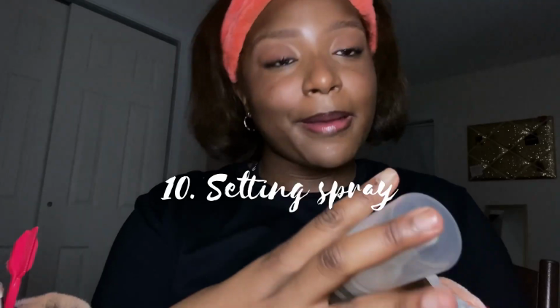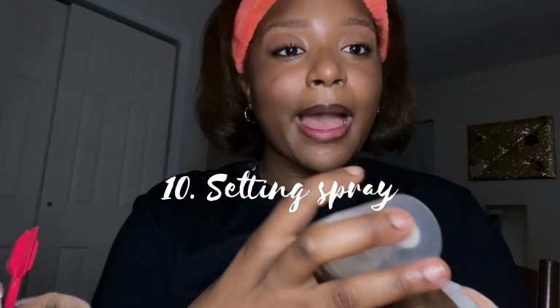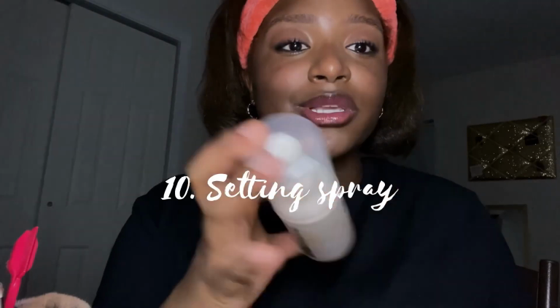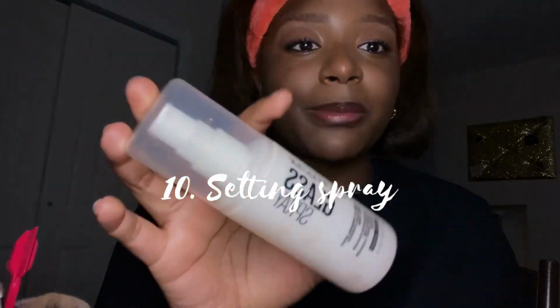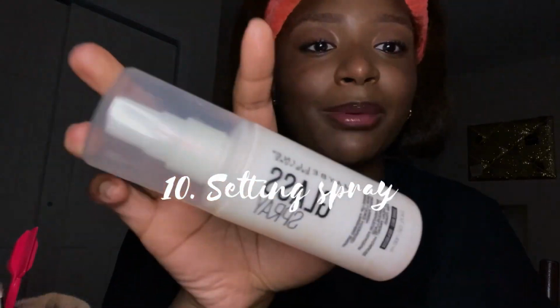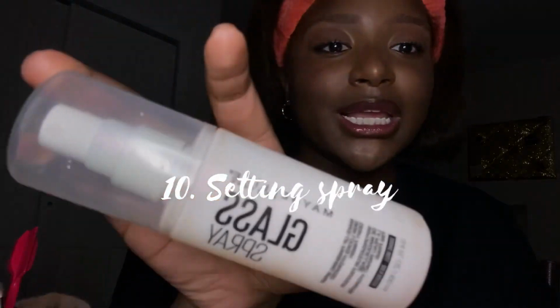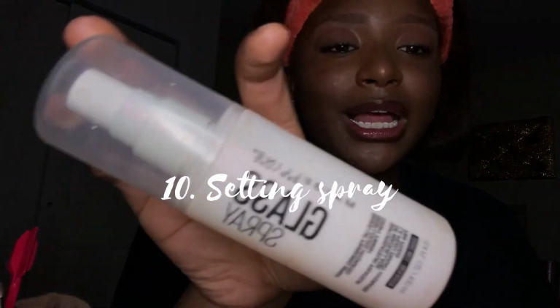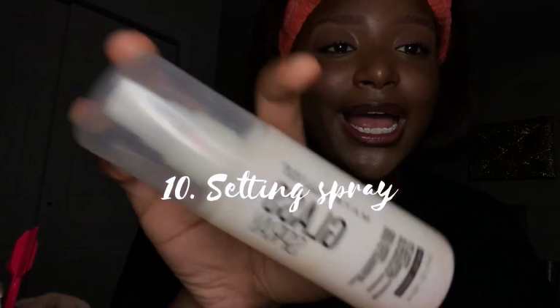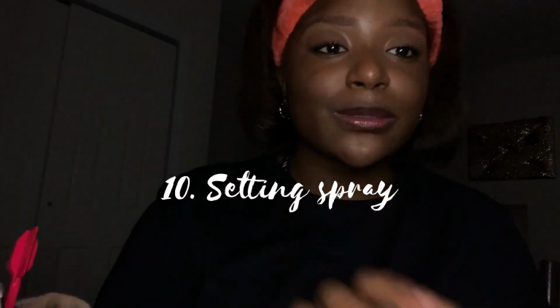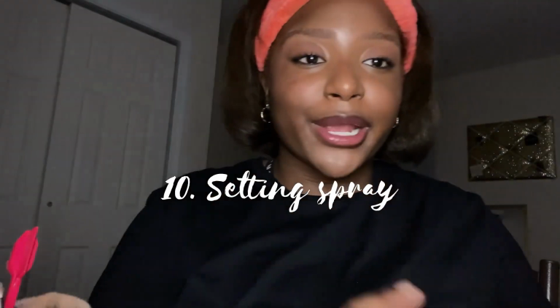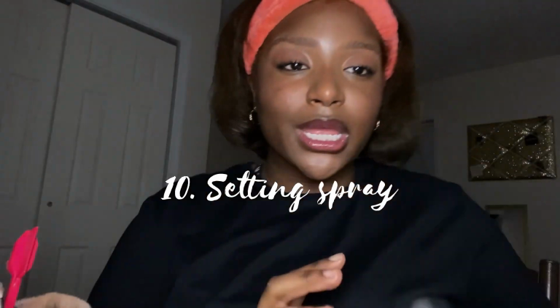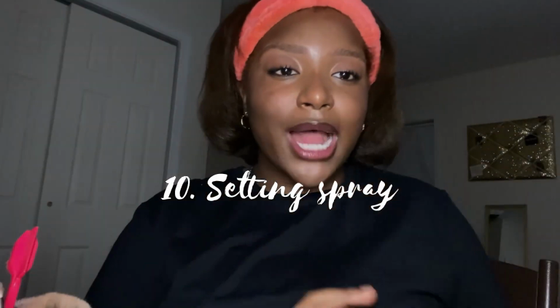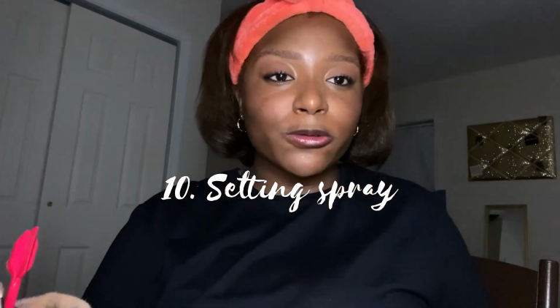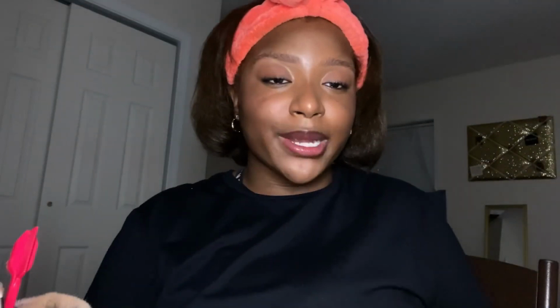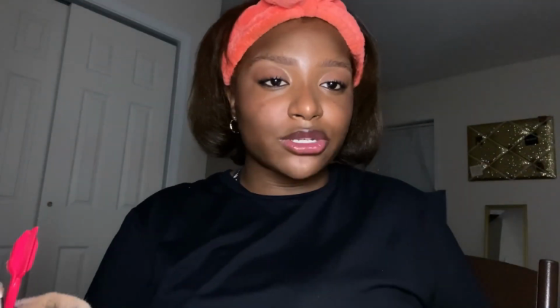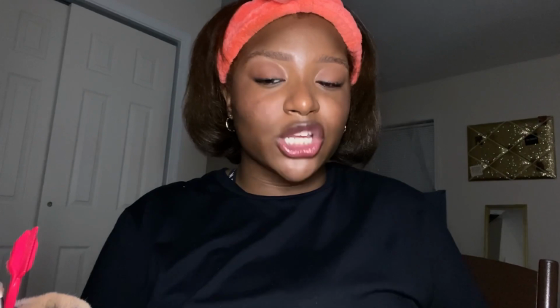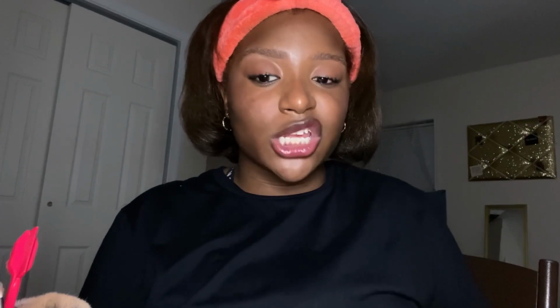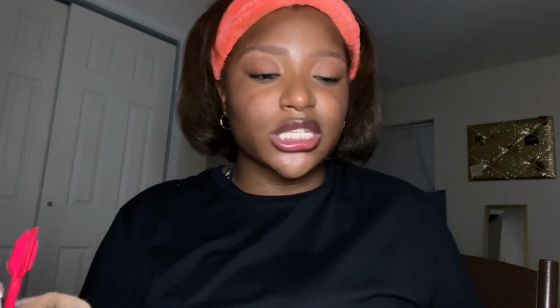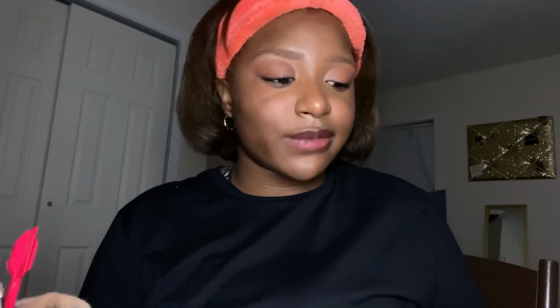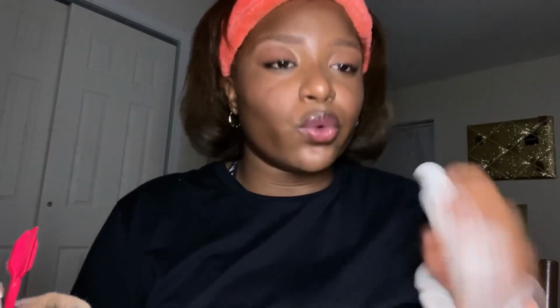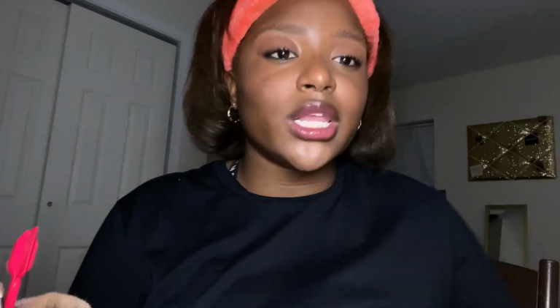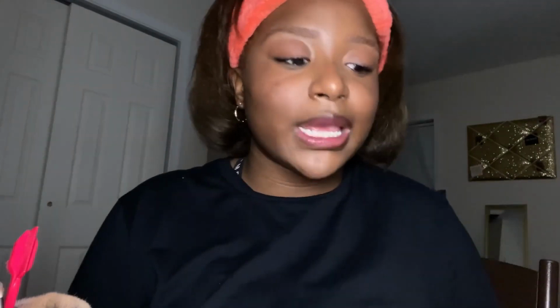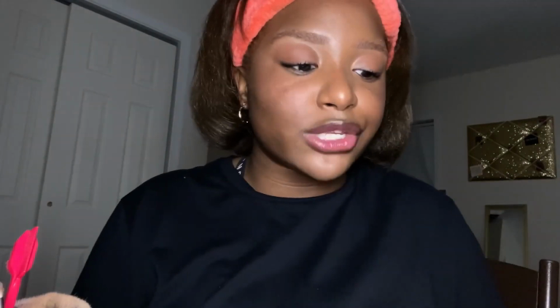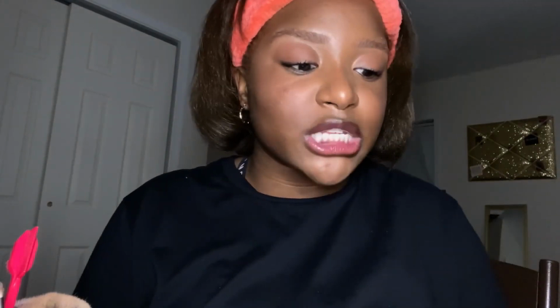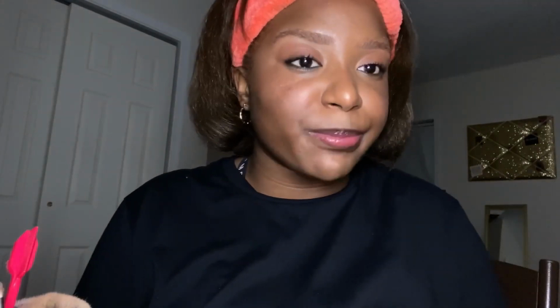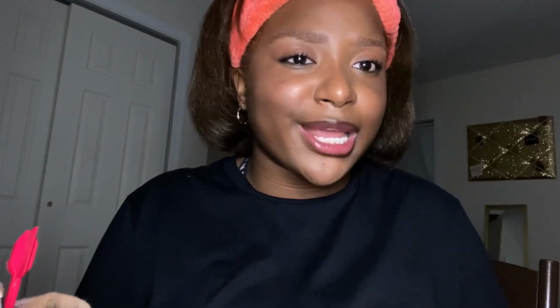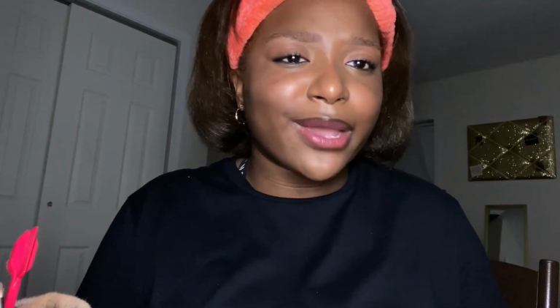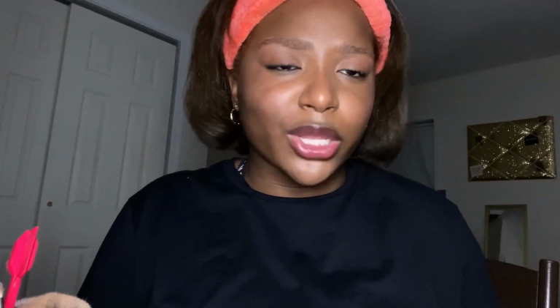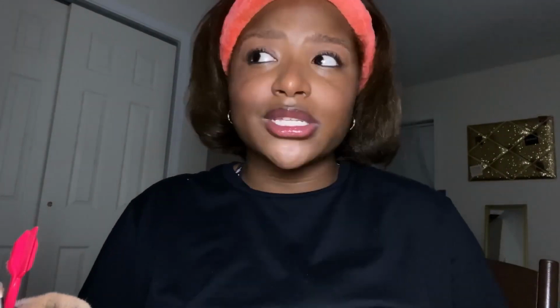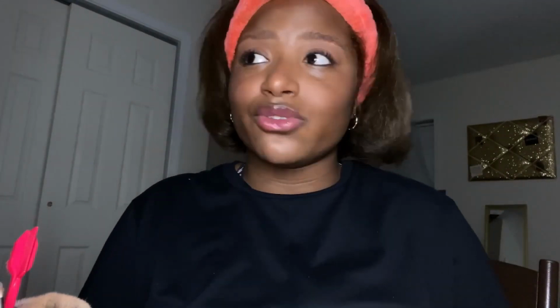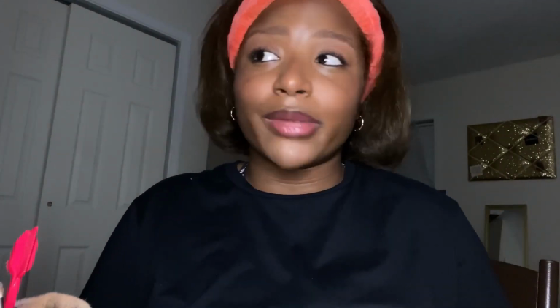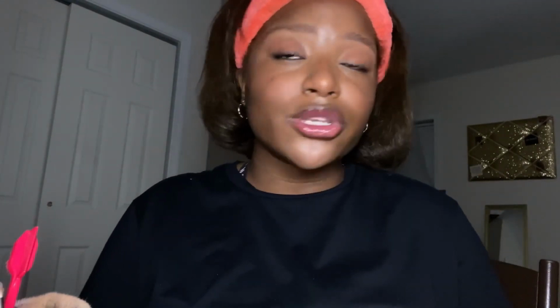I'm using the Maybelline Glass Skin setting spray. I don't spray too much because it makes things oily if you spray really too much.